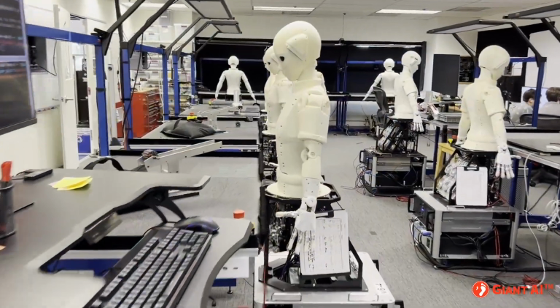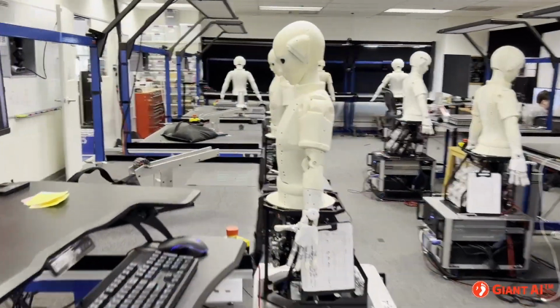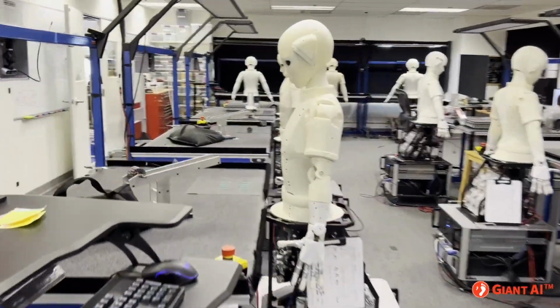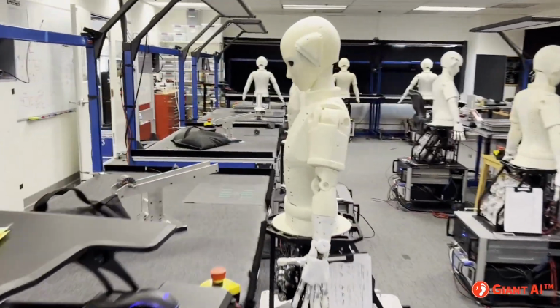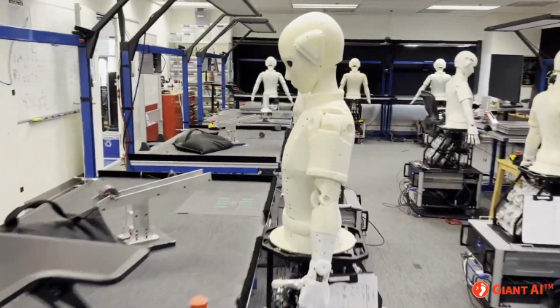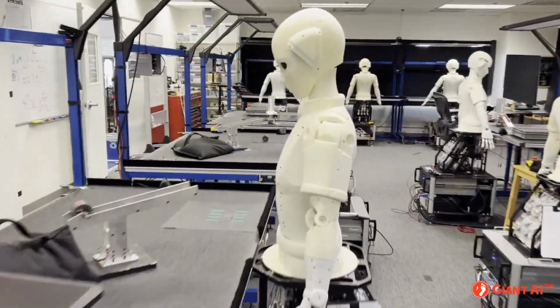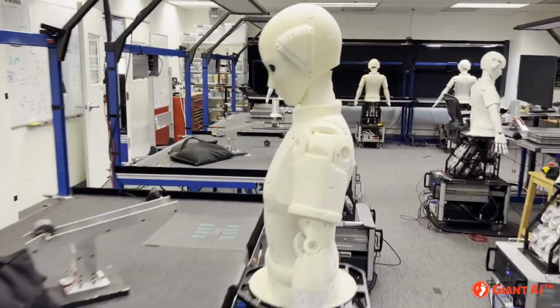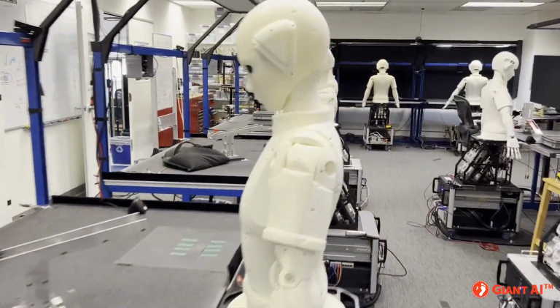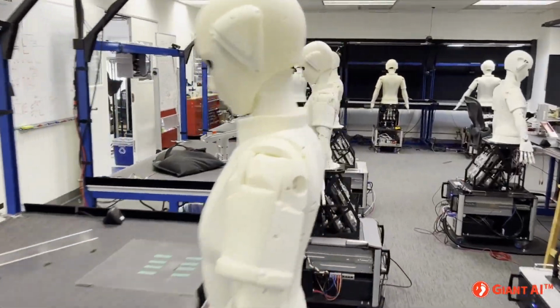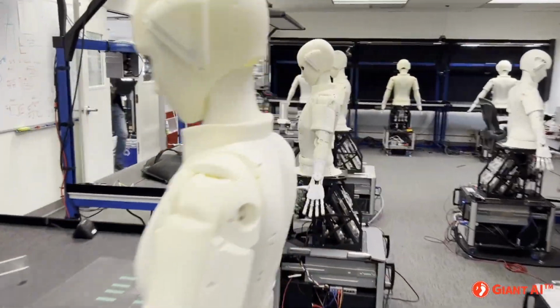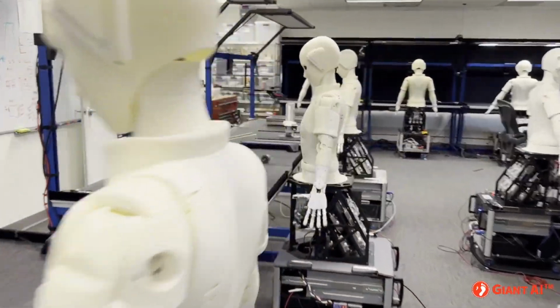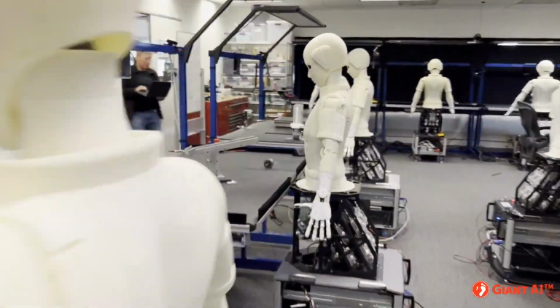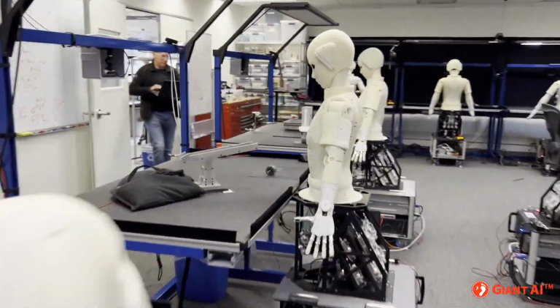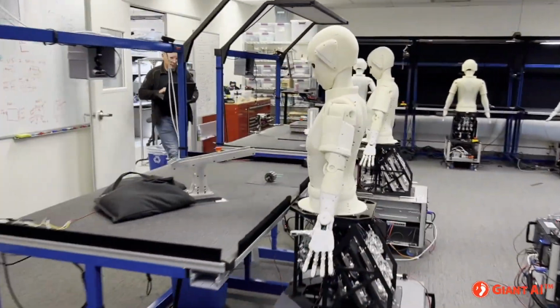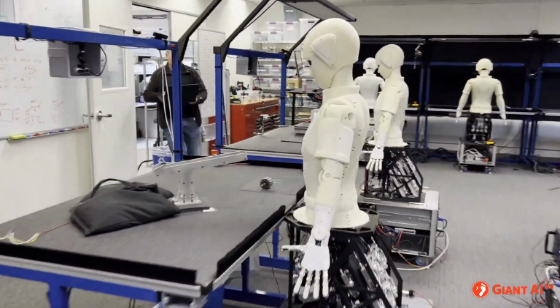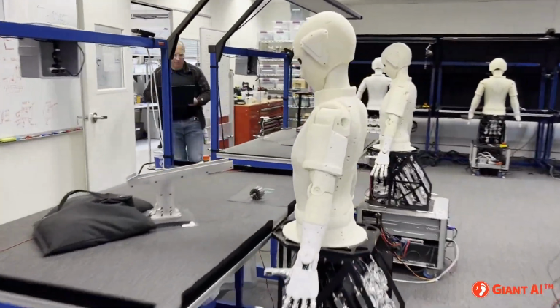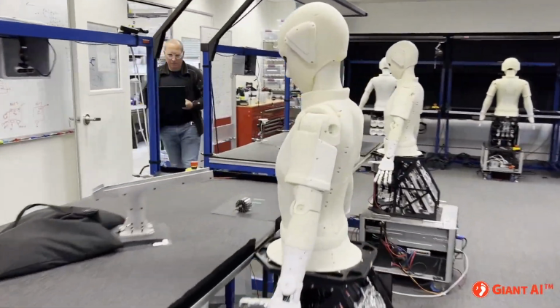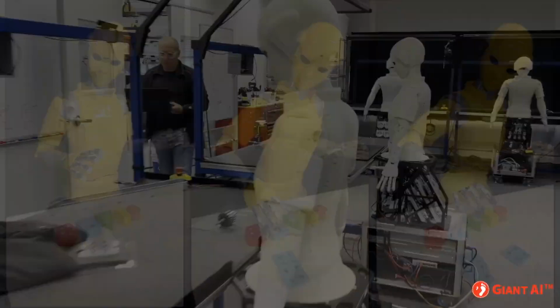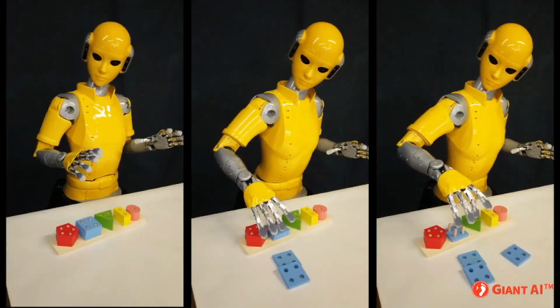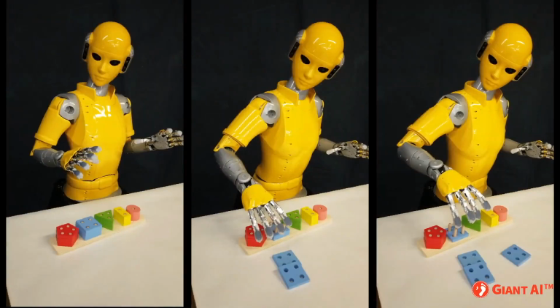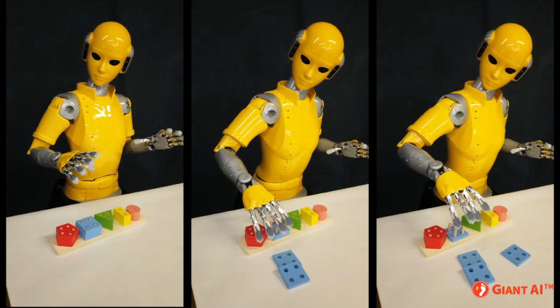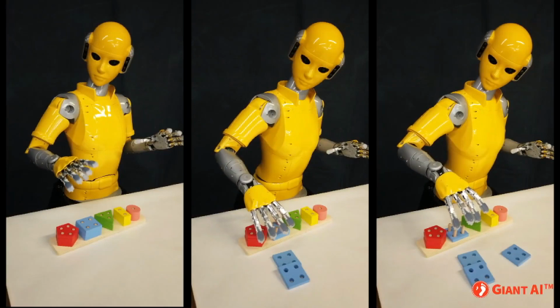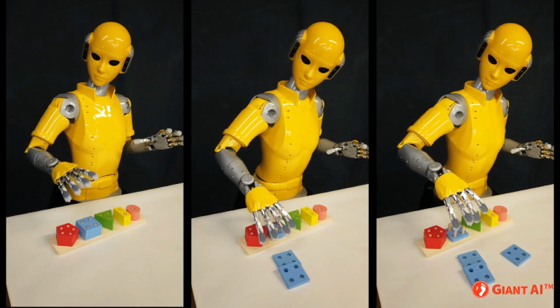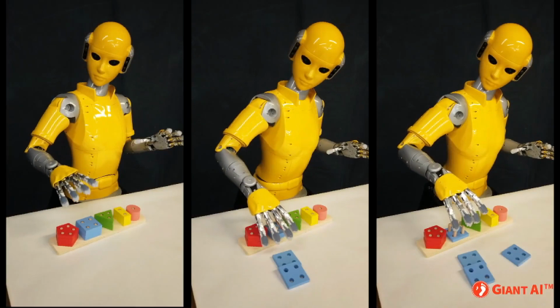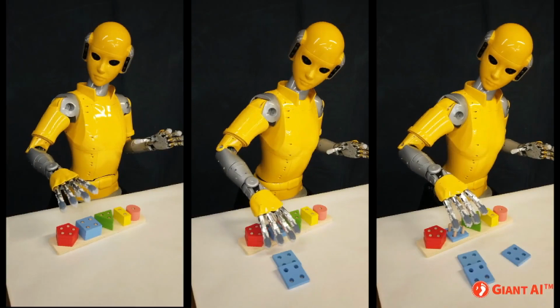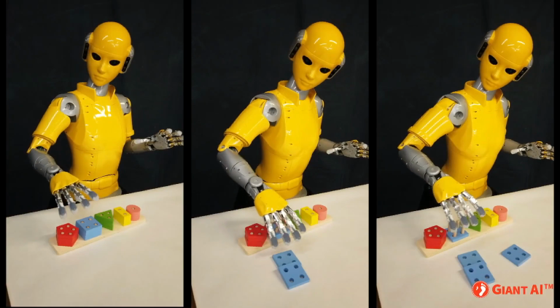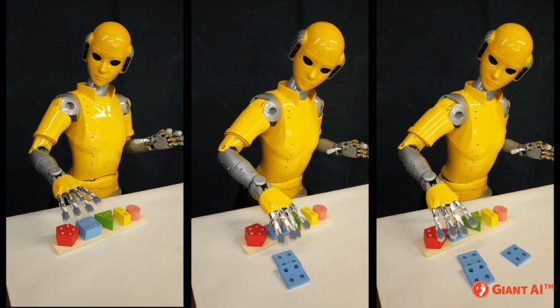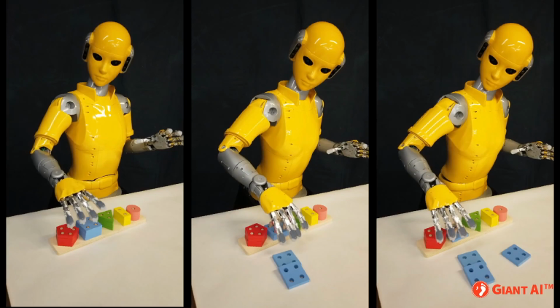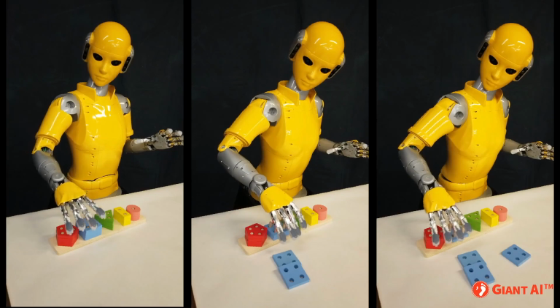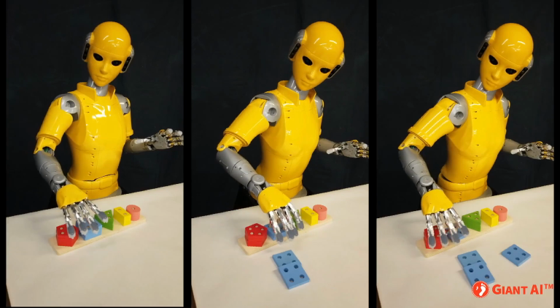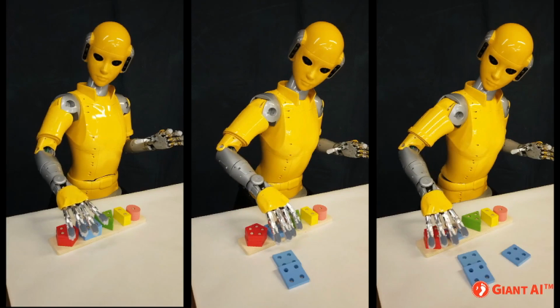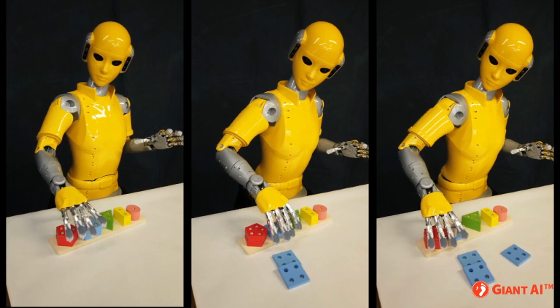When many robots work on the same or similar problems, their rate of learning is greatly increased.